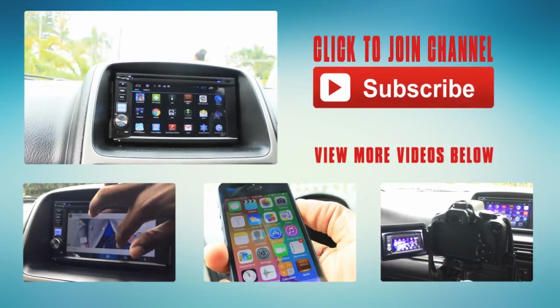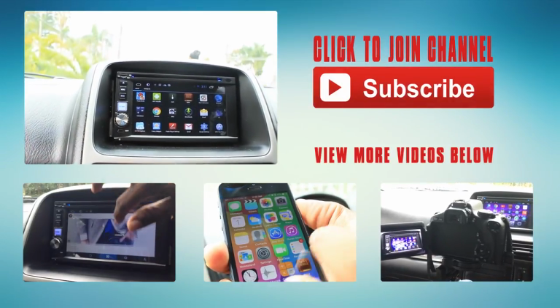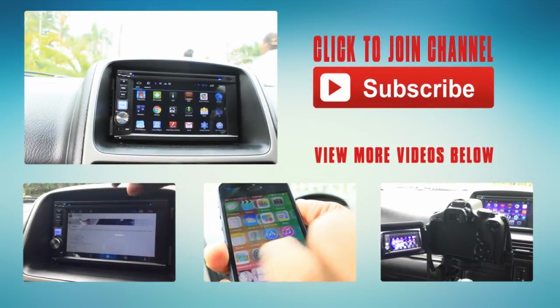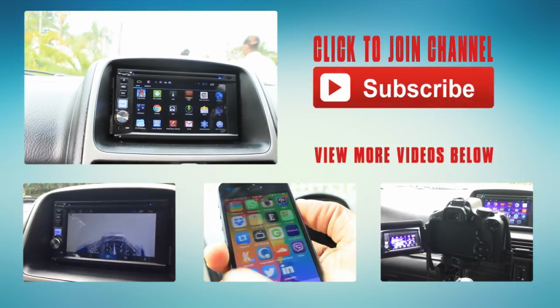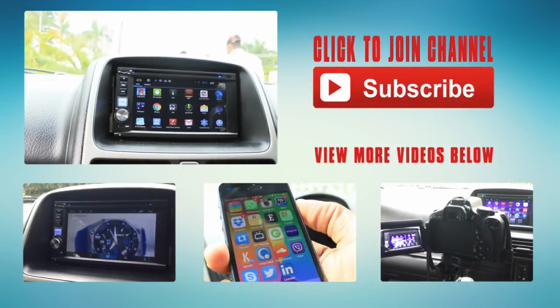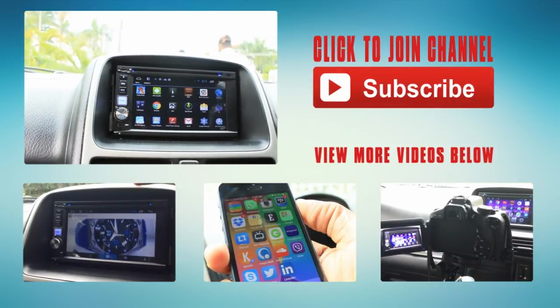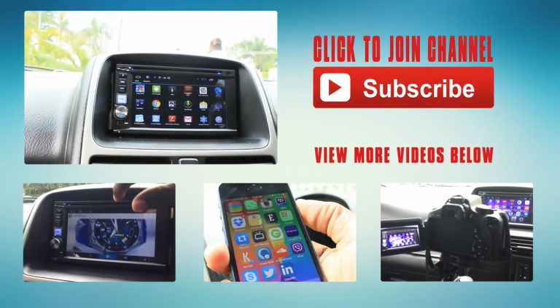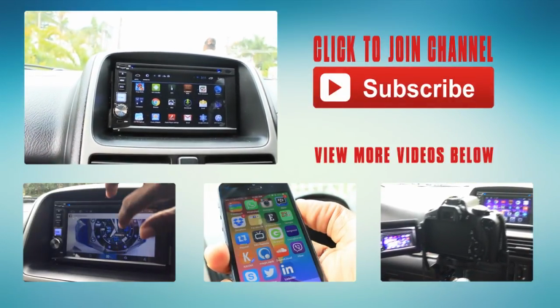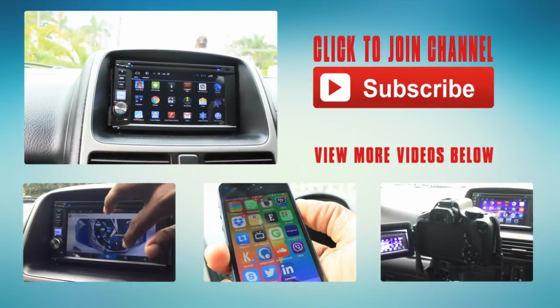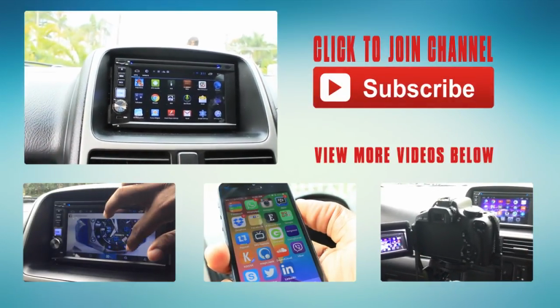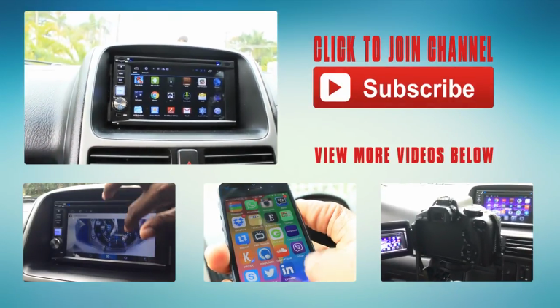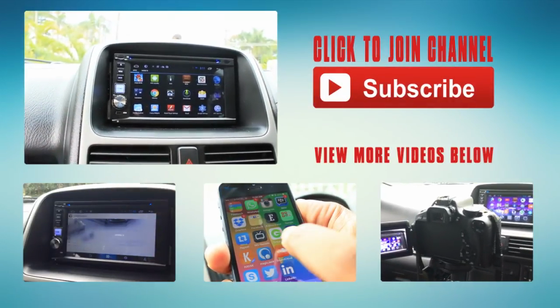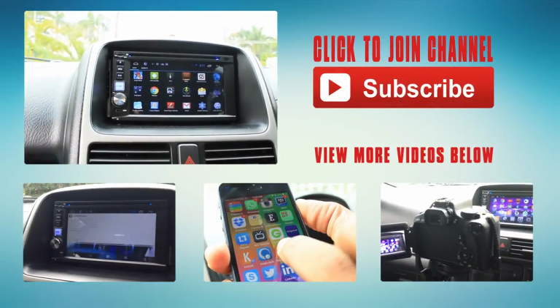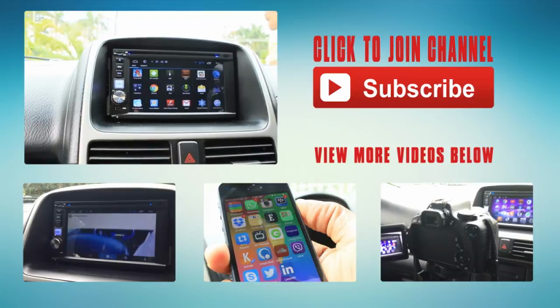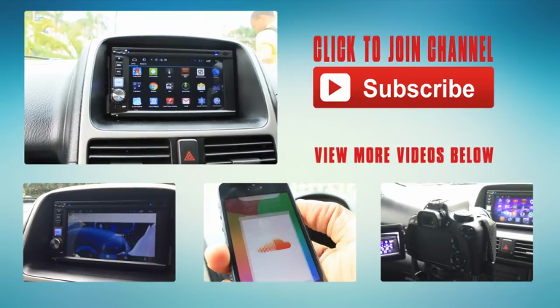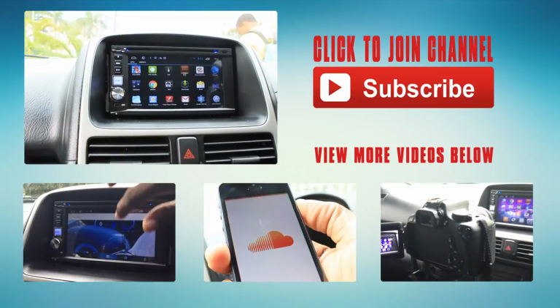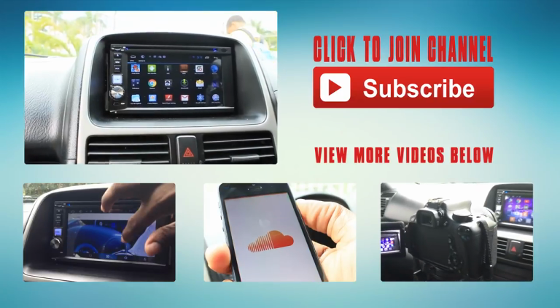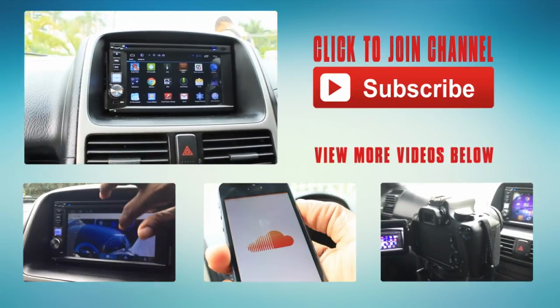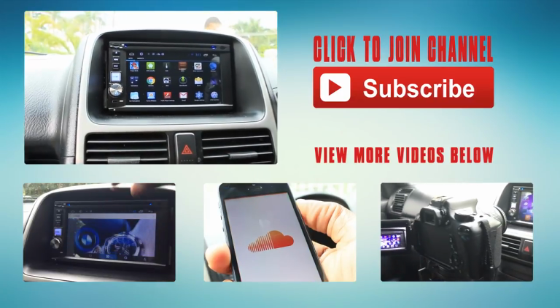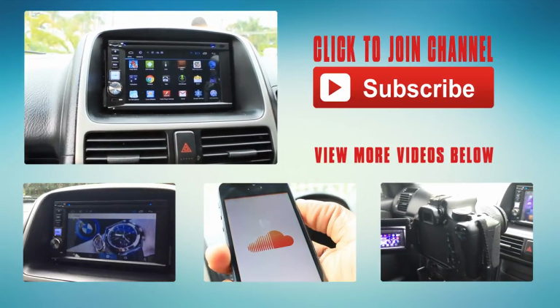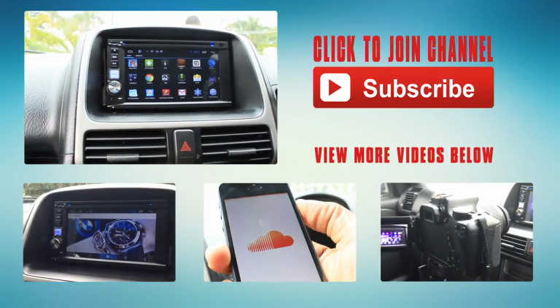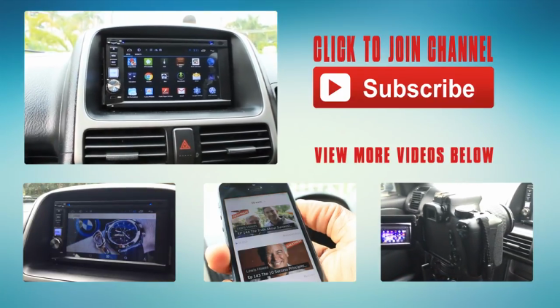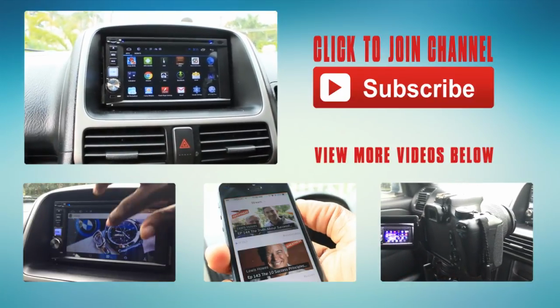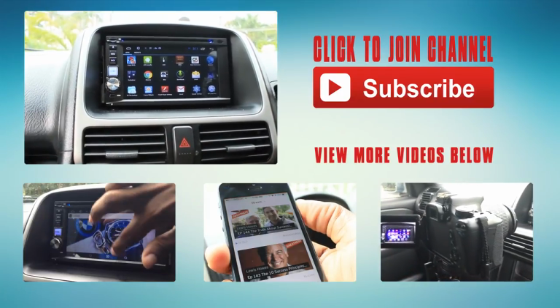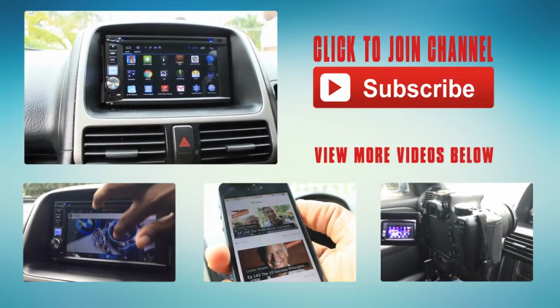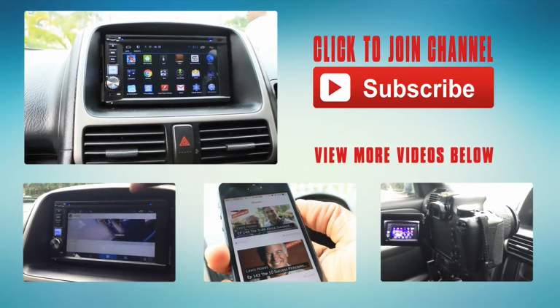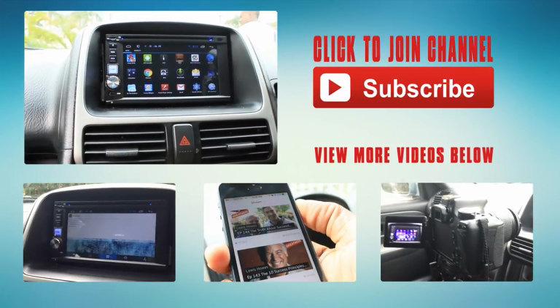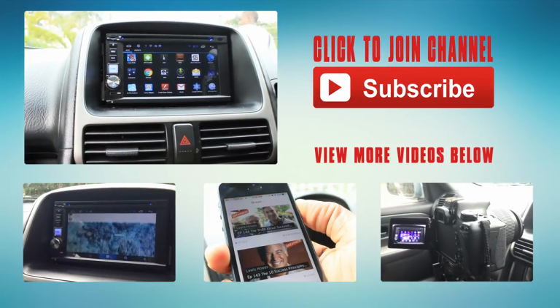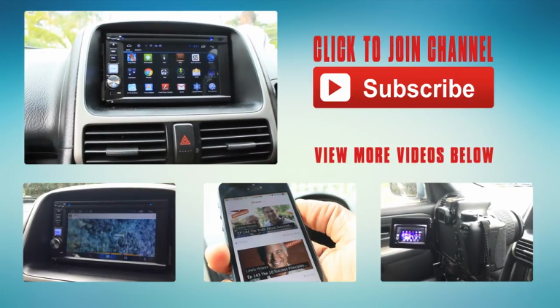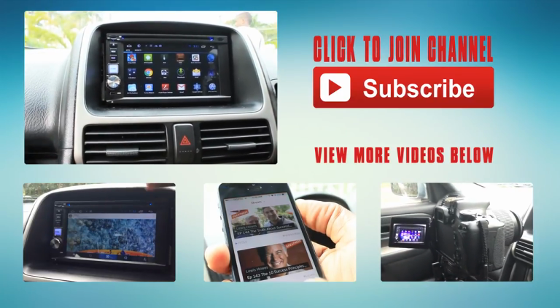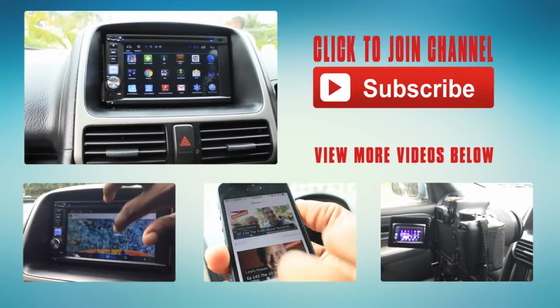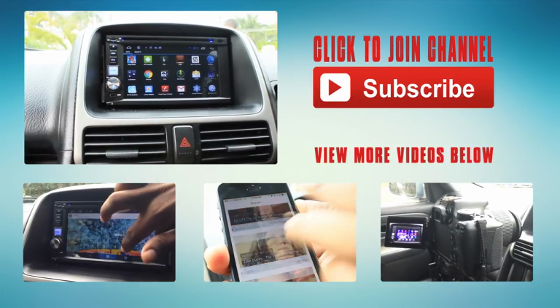Thanks again for tuning in to another Recaro Jeans video. Until next time, peace.